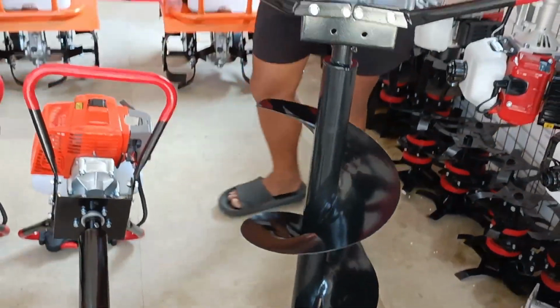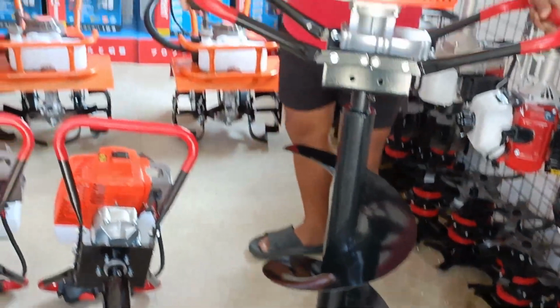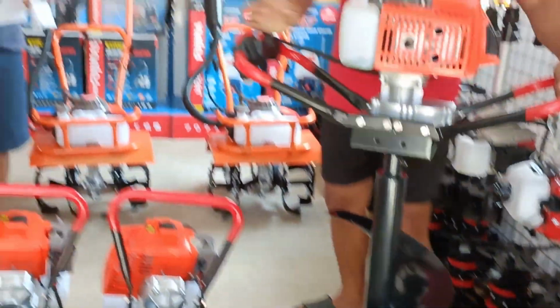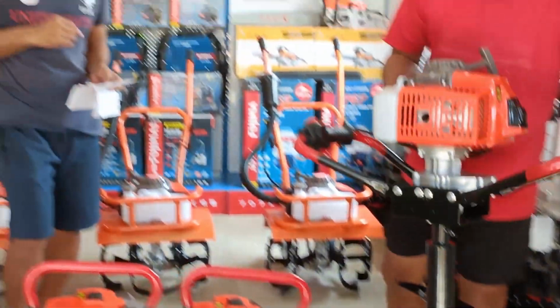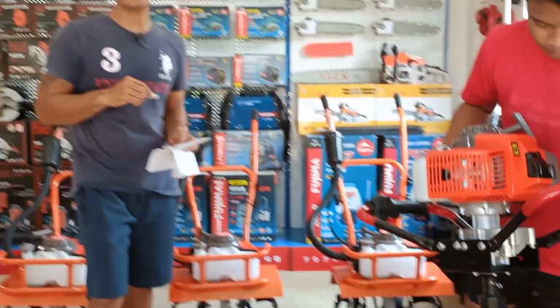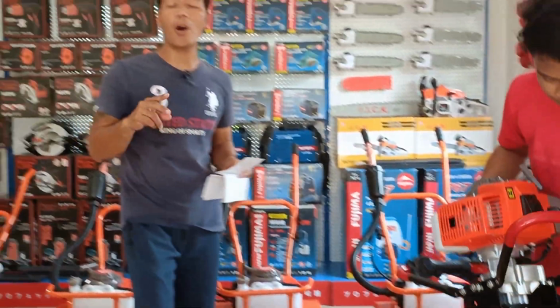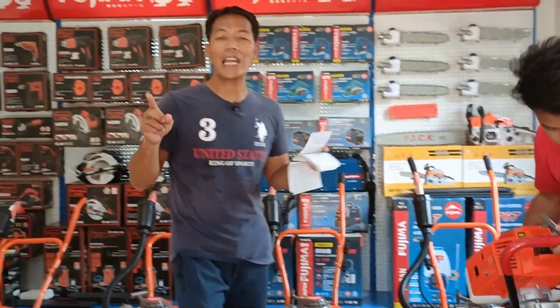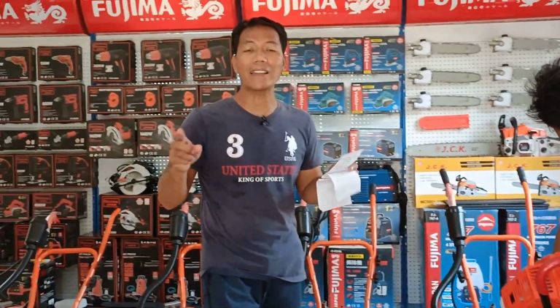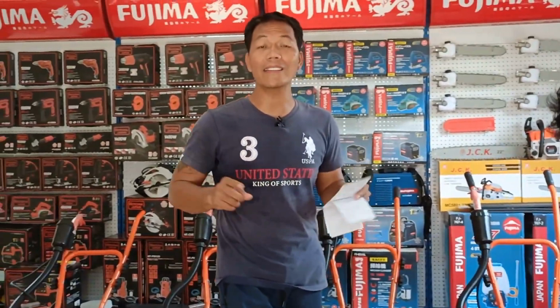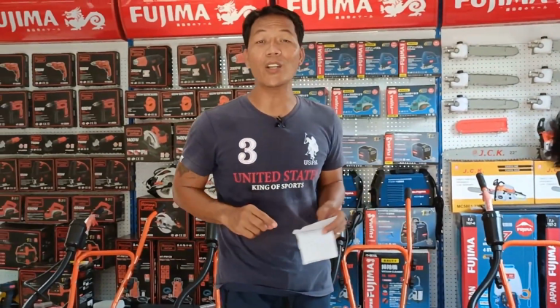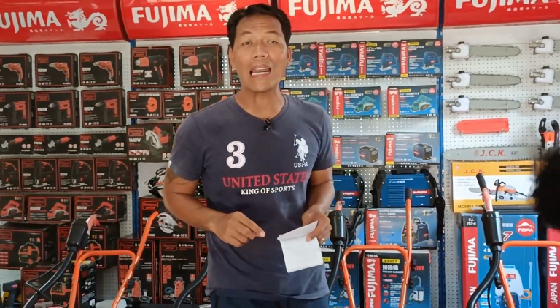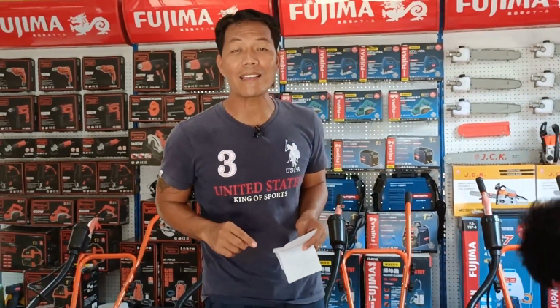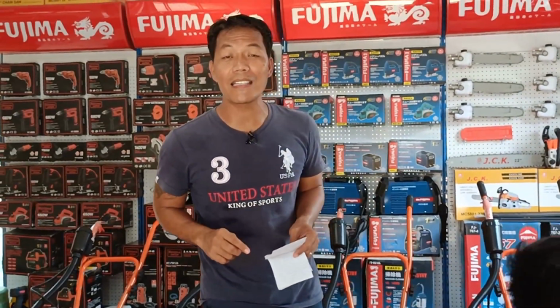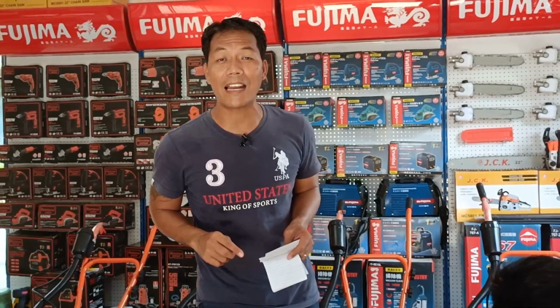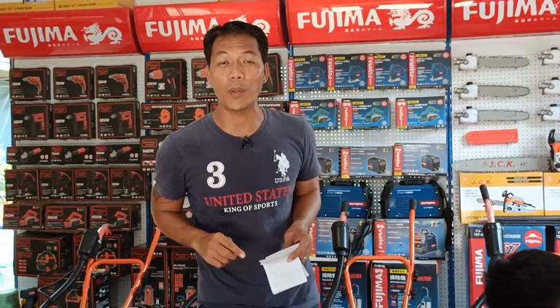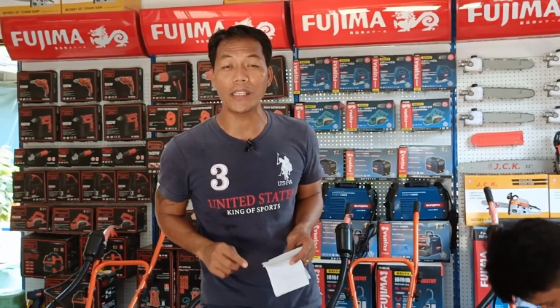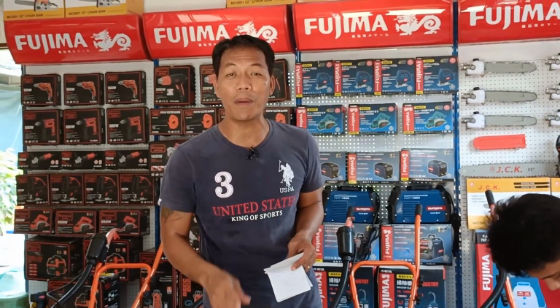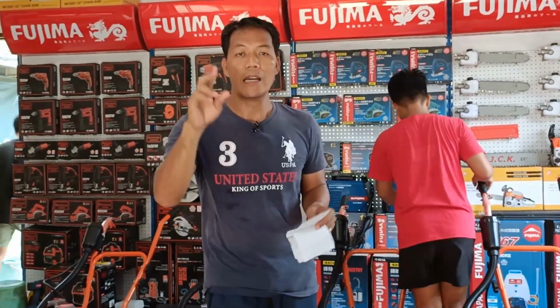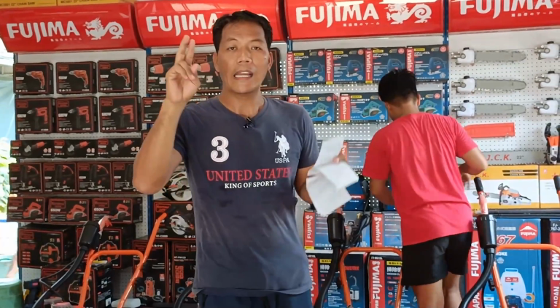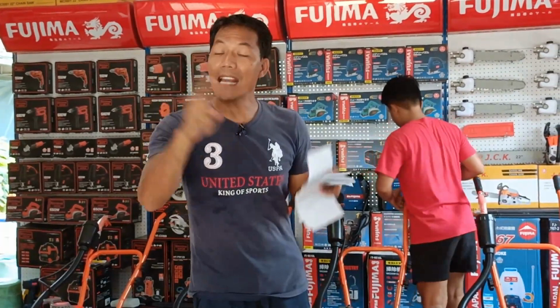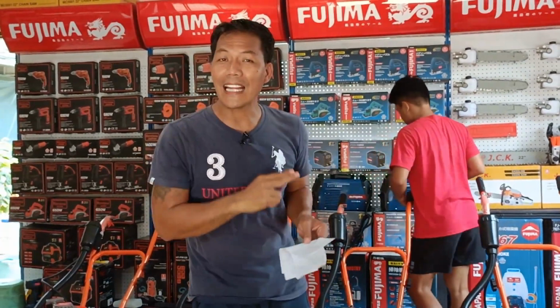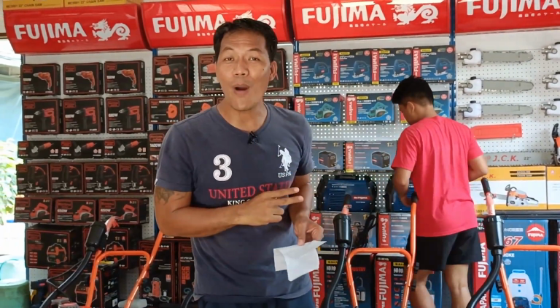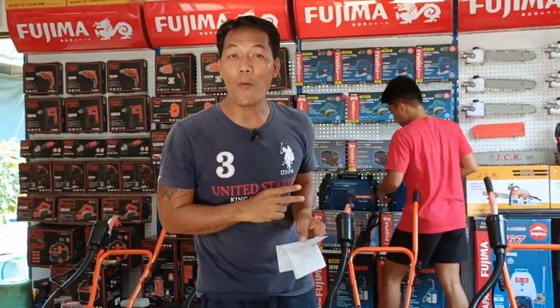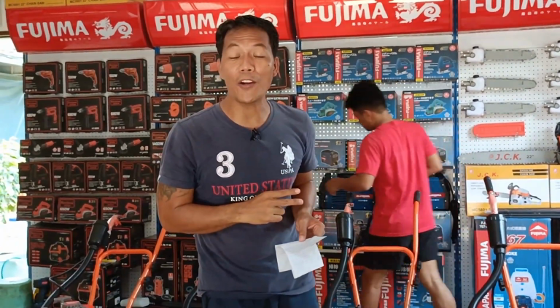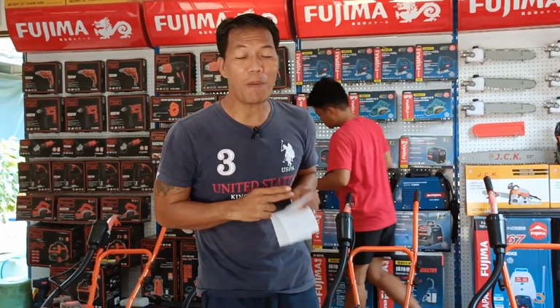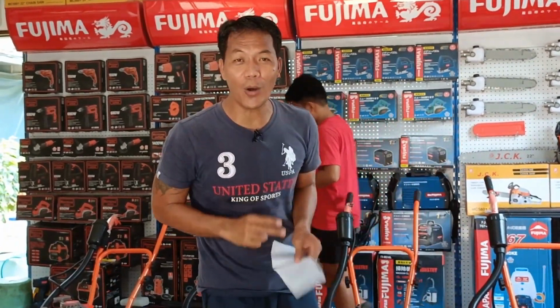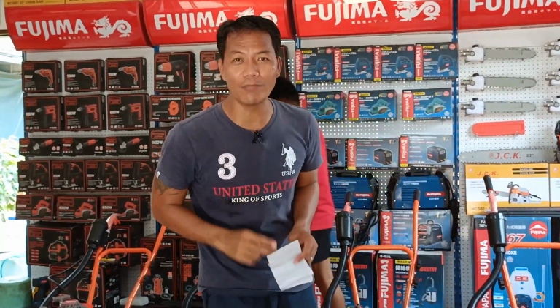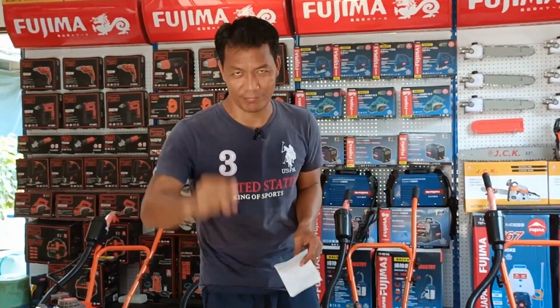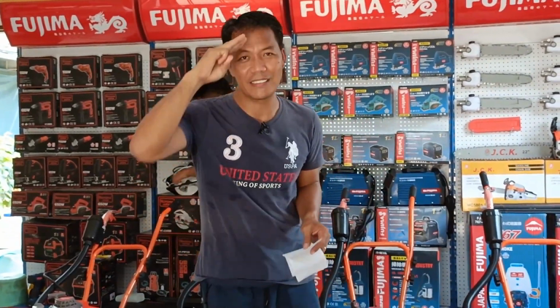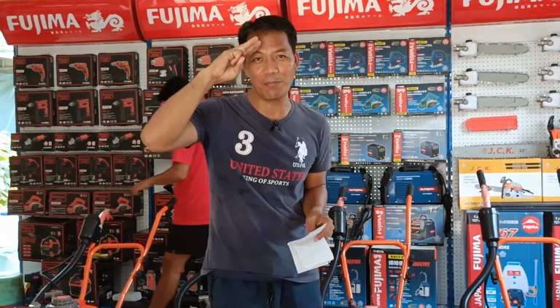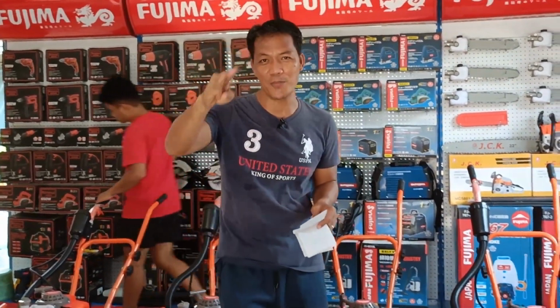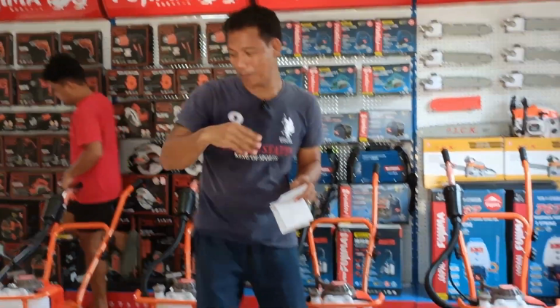Okay, maraming salamat po sa lahat ng nagtitiwala sa Discarte Pinoy TV. Ingatan nawa po kayo ng Panginoon. God bless po.